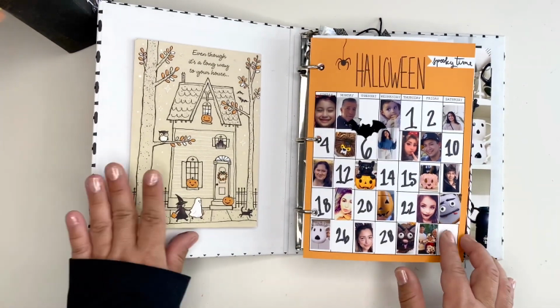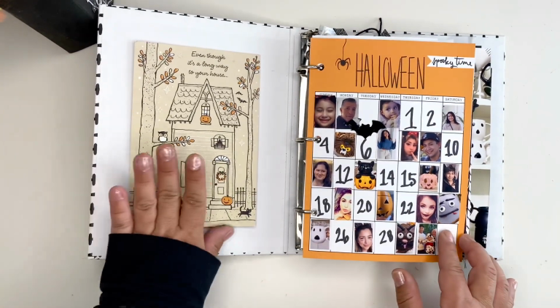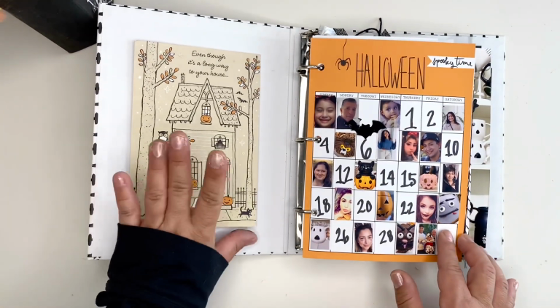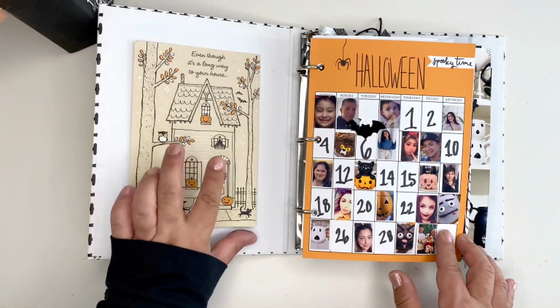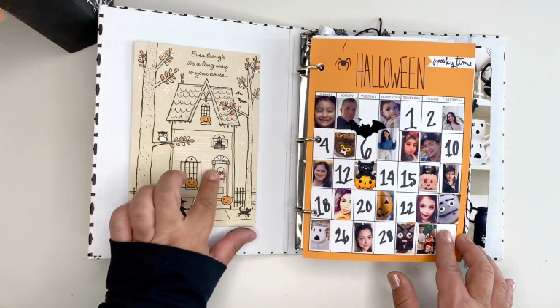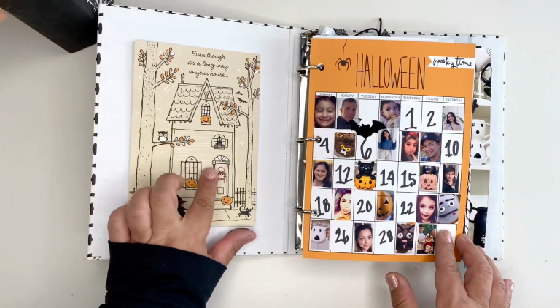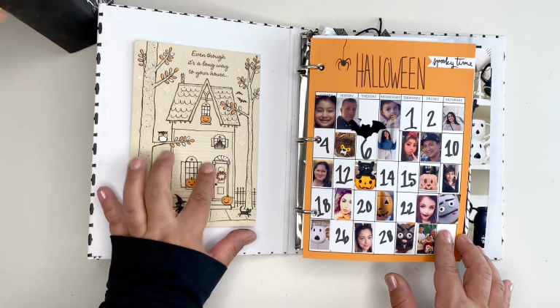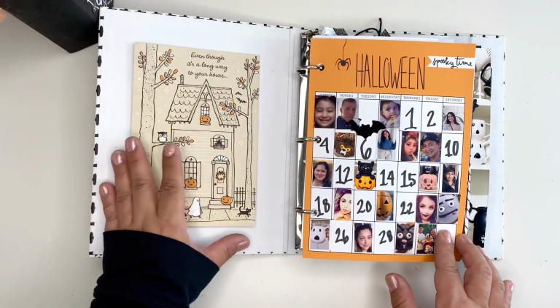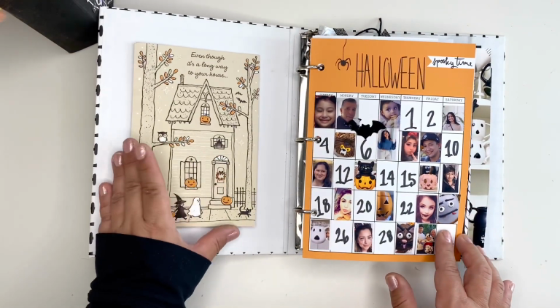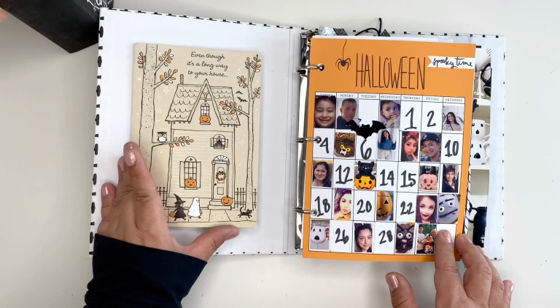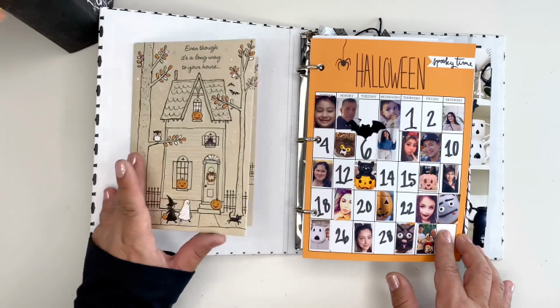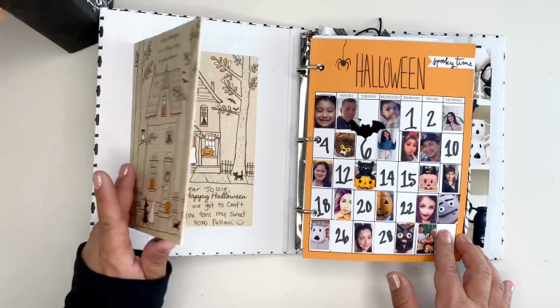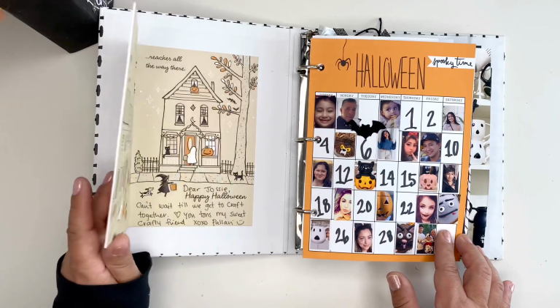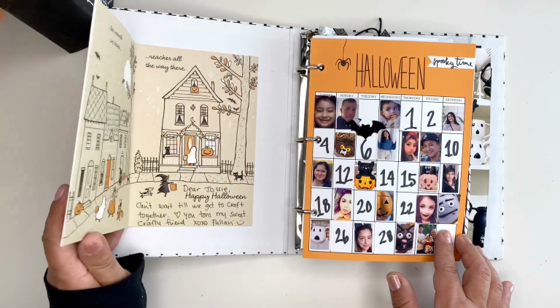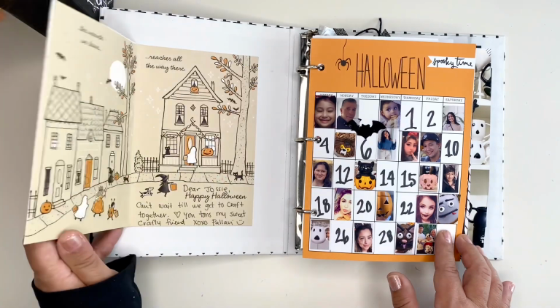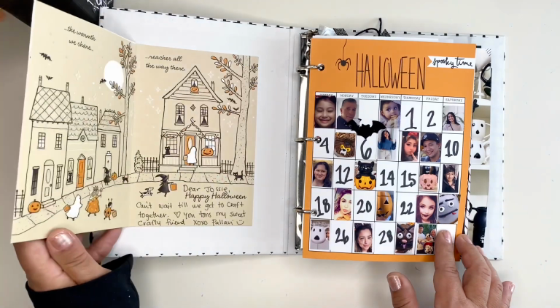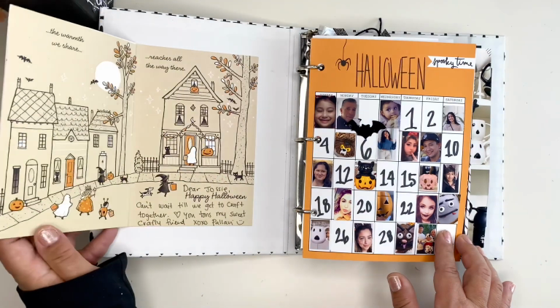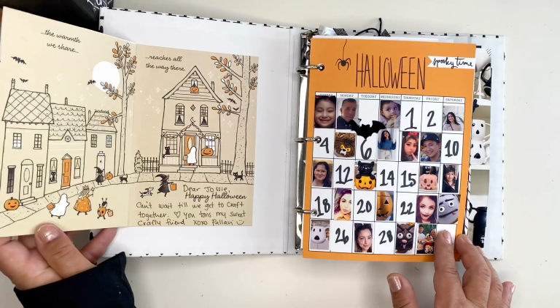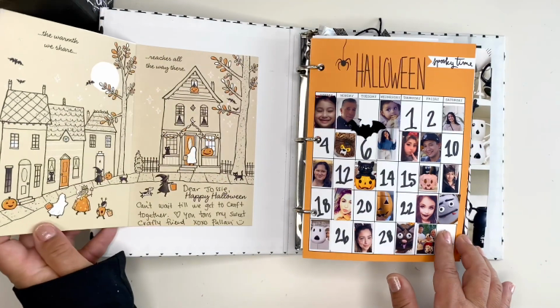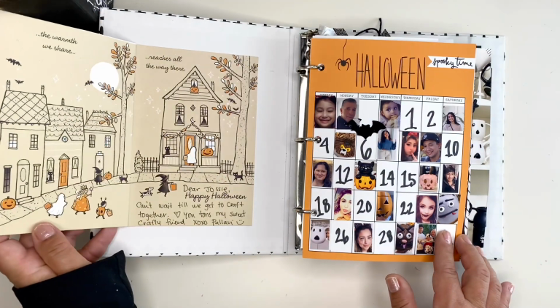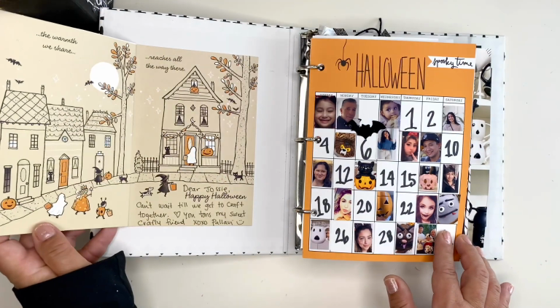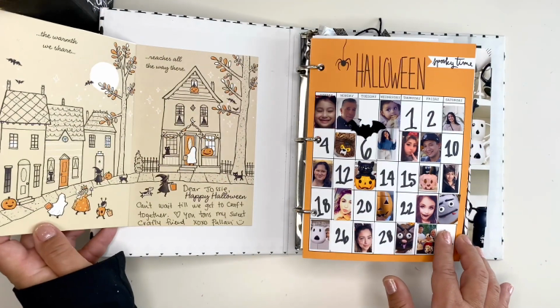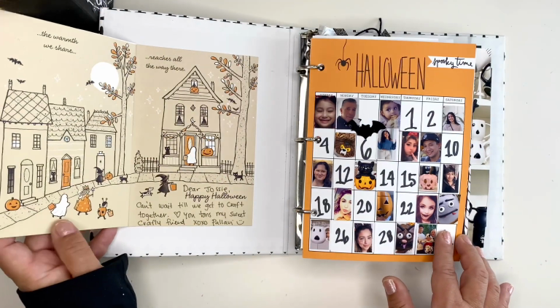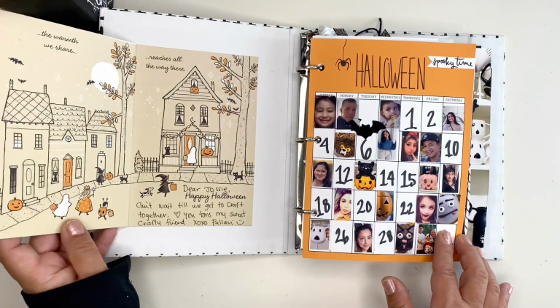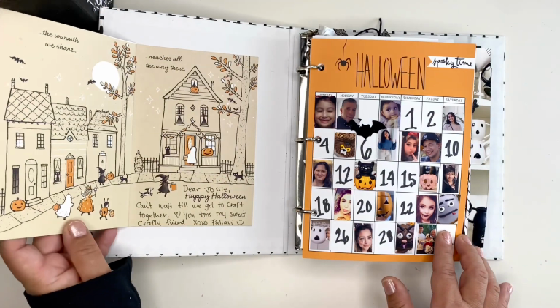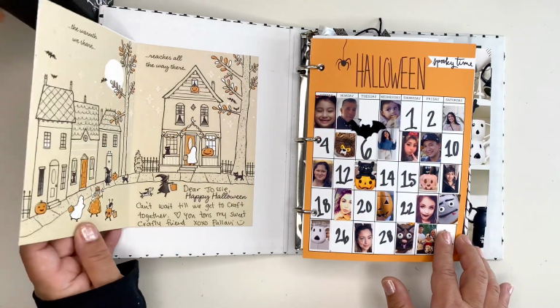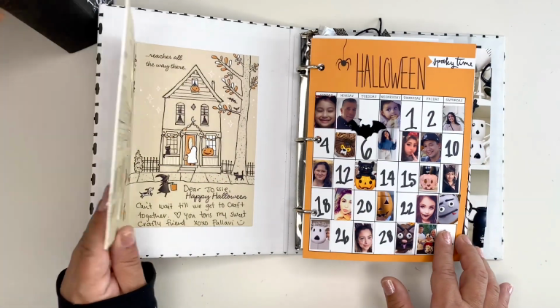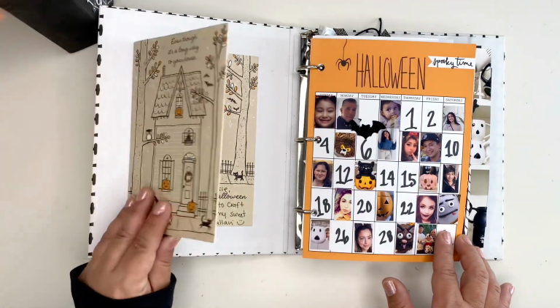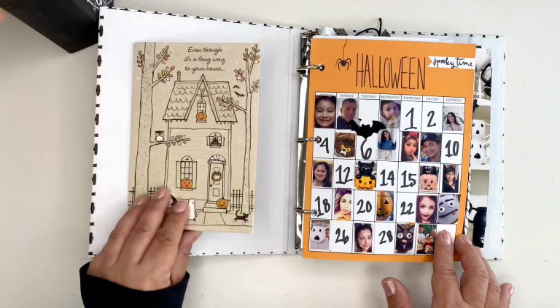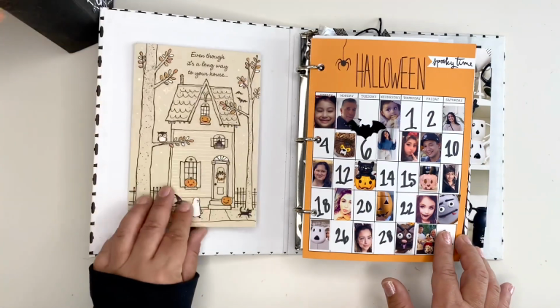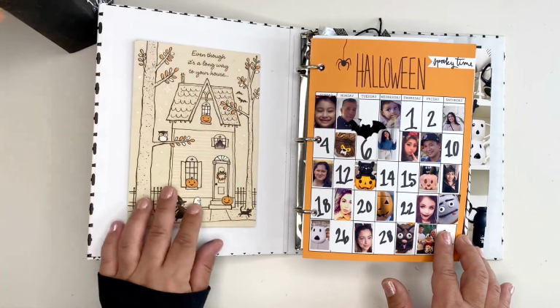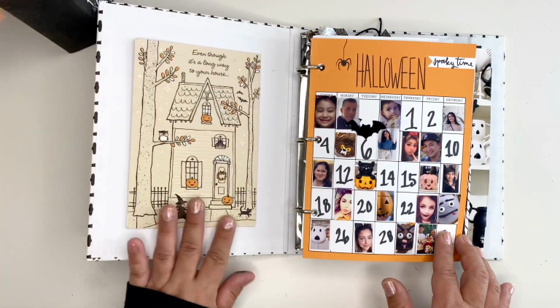This is the card my friend Pahlavi sent. It's just a sweet, beautiful card. She sent it from Louisiana.